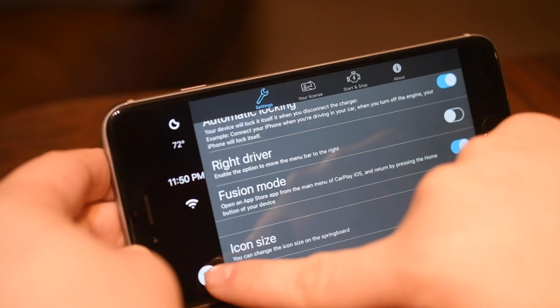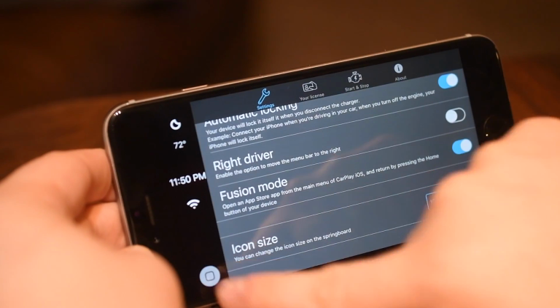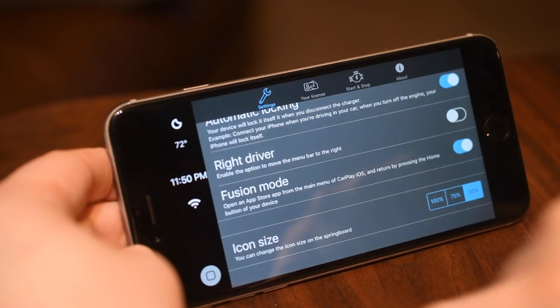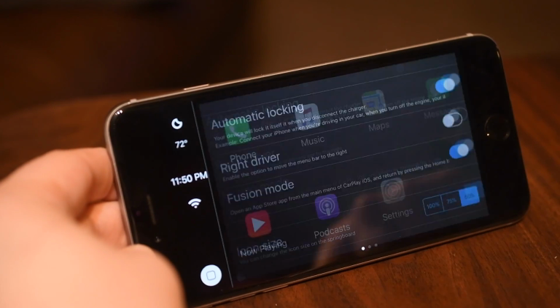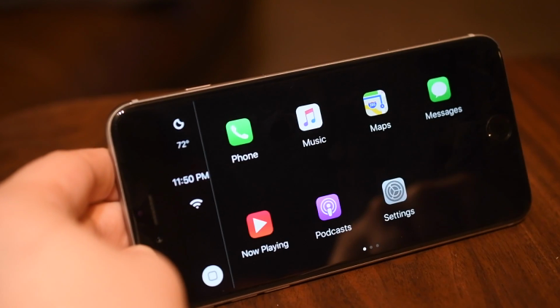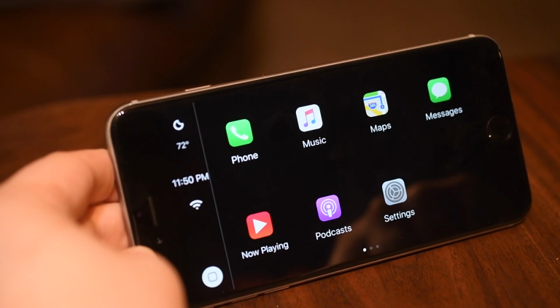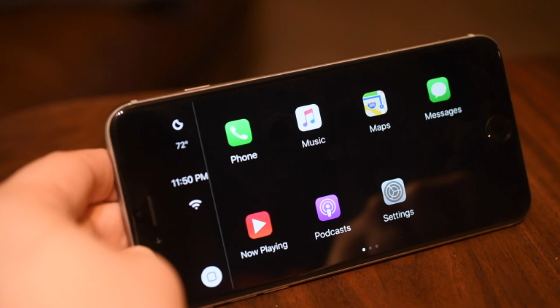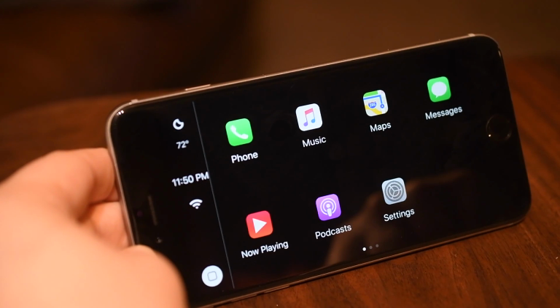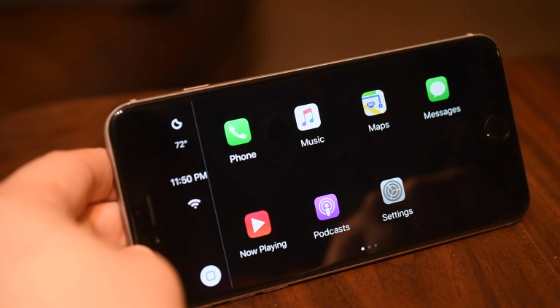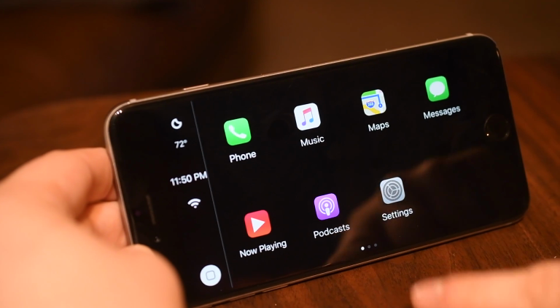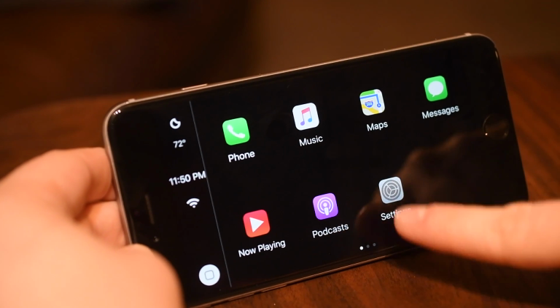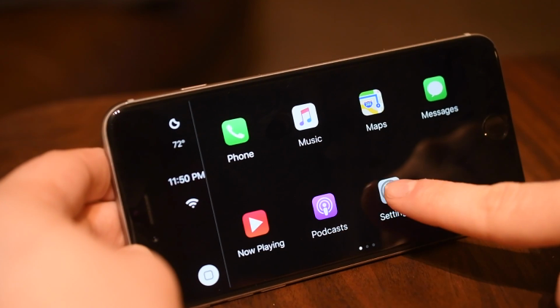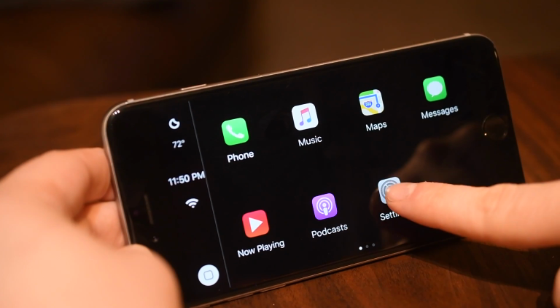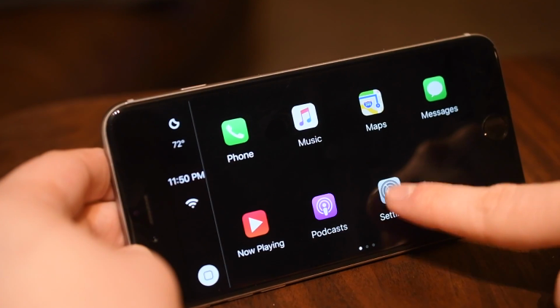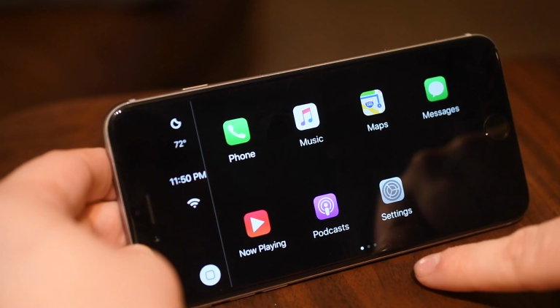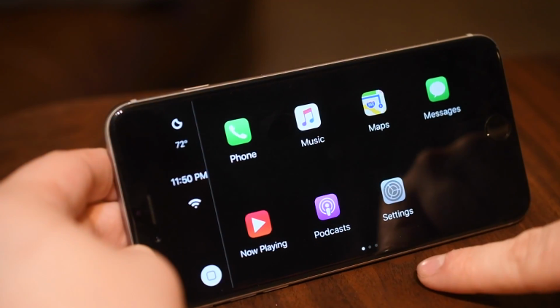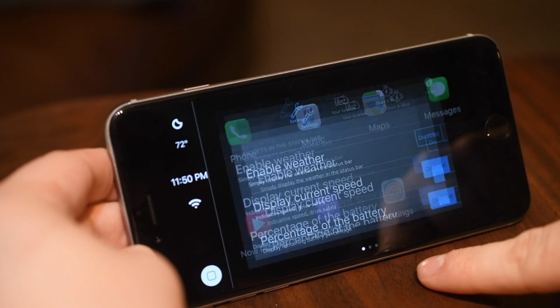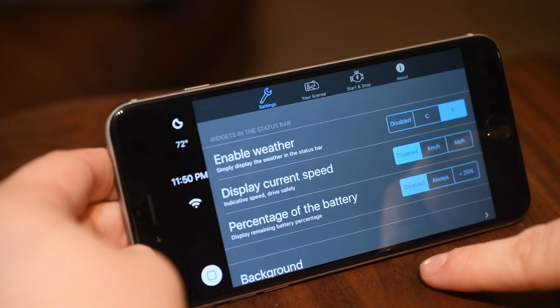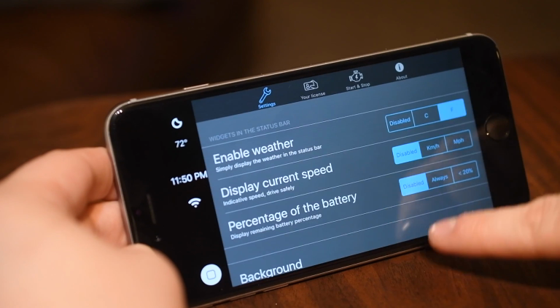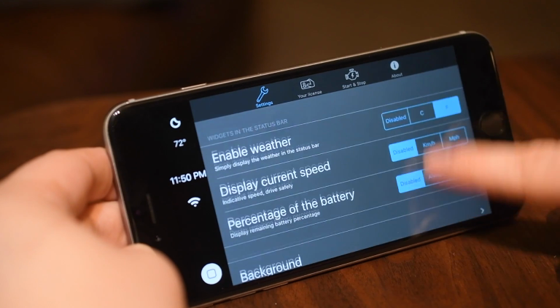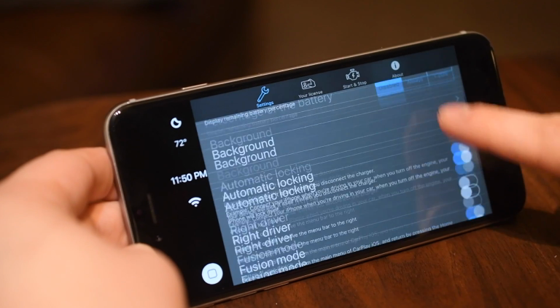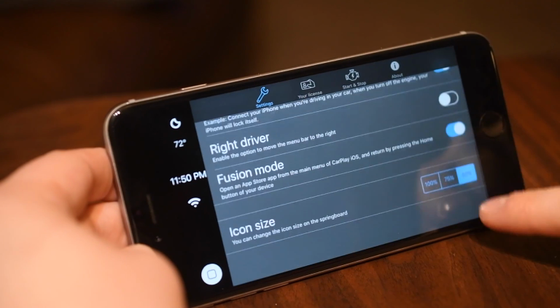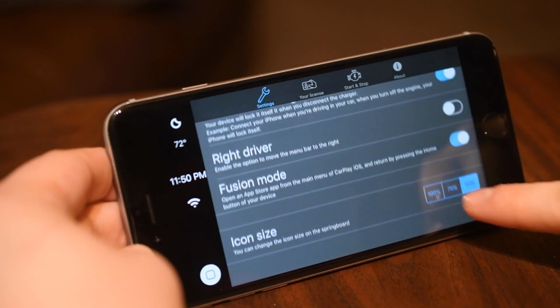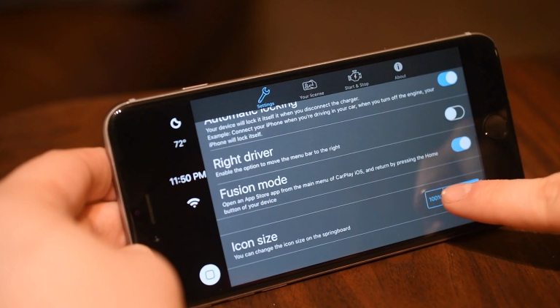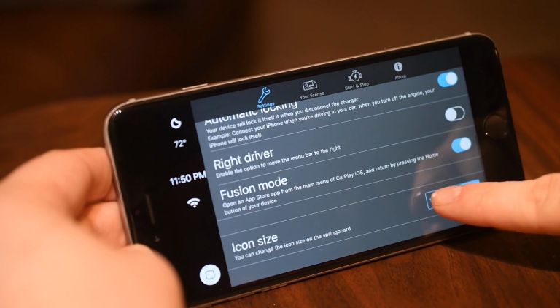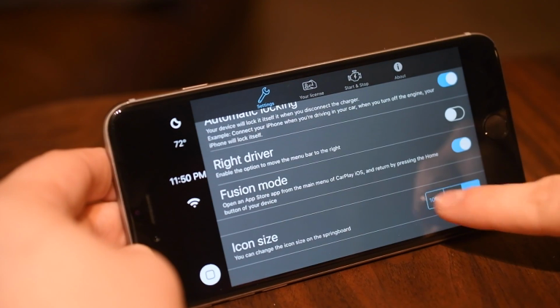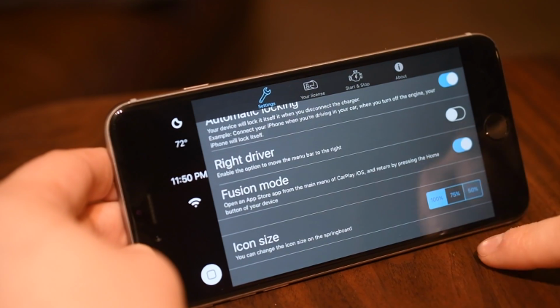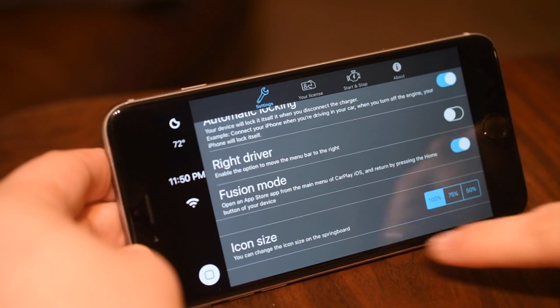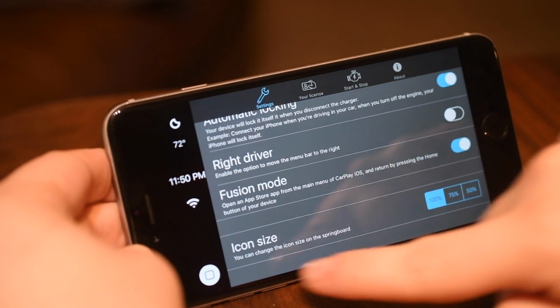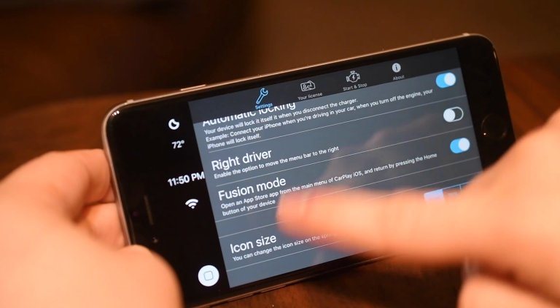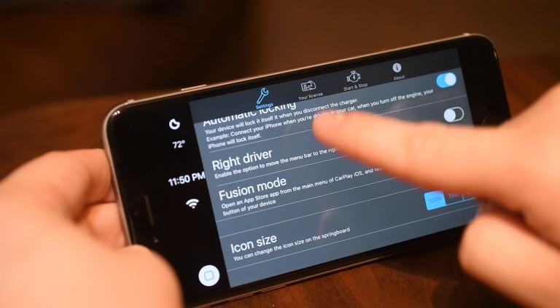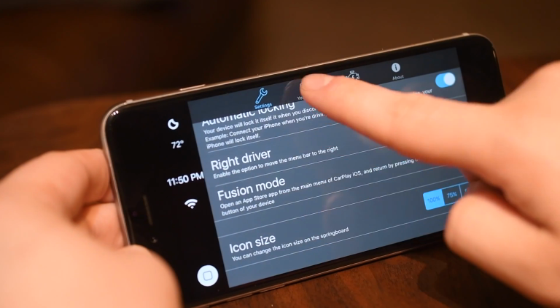Then we have icon size. I was on 100 previously — here we're set at 50, and you can go somewhere in the middle with 75.